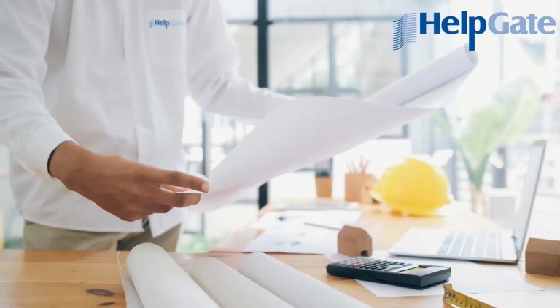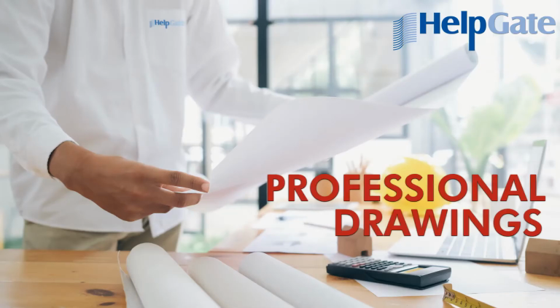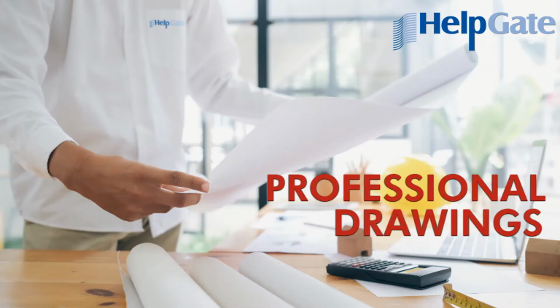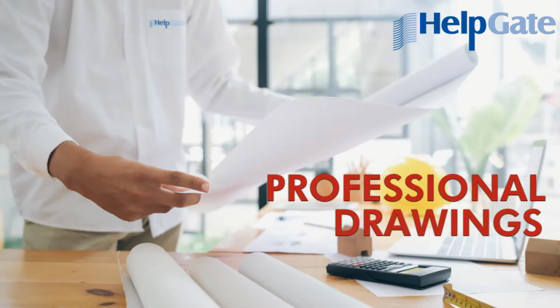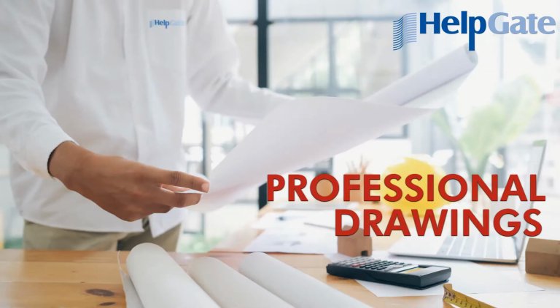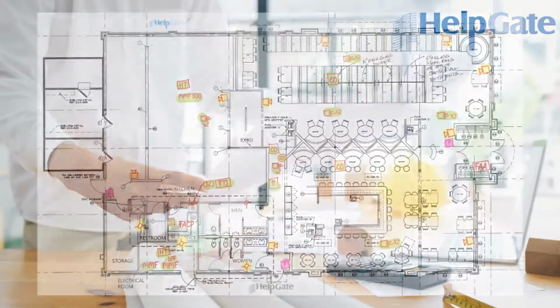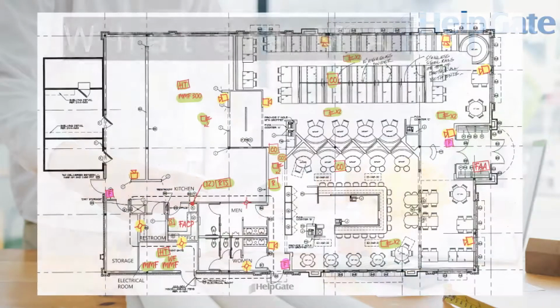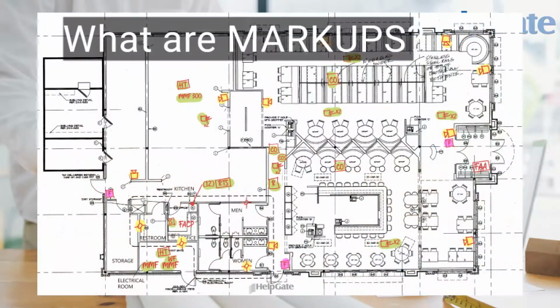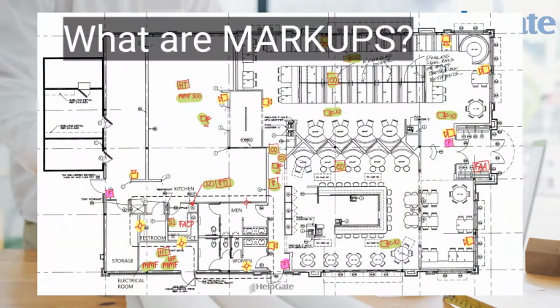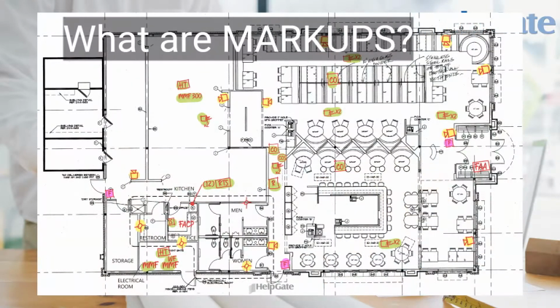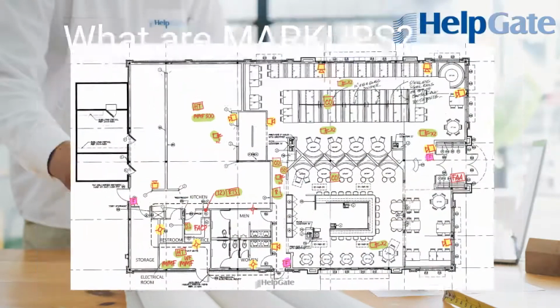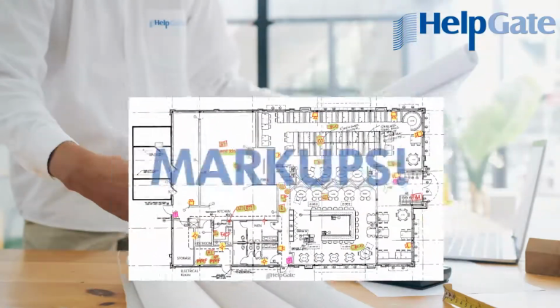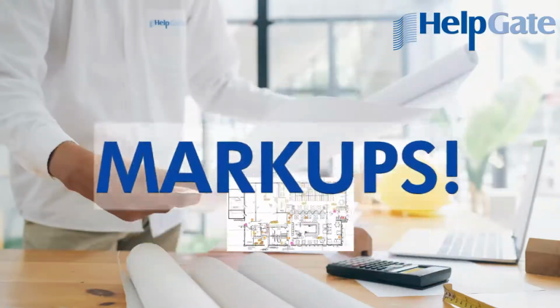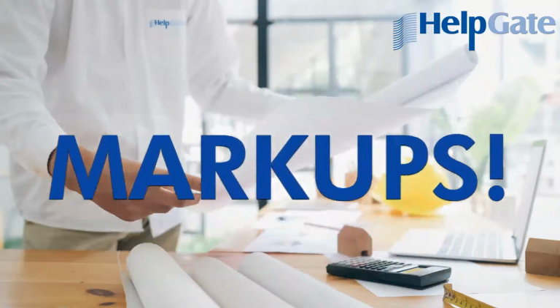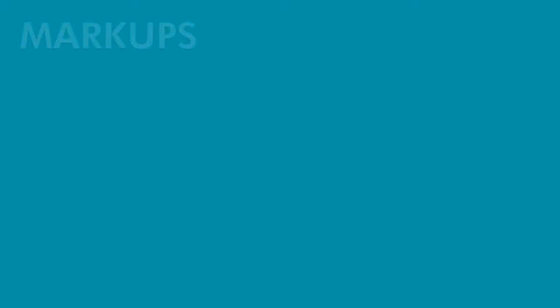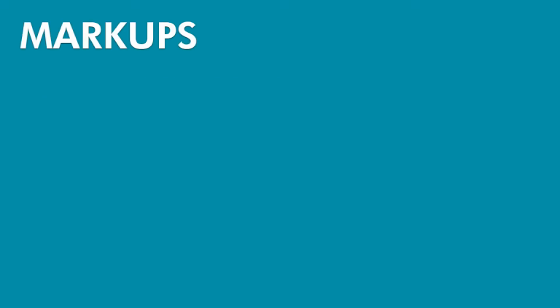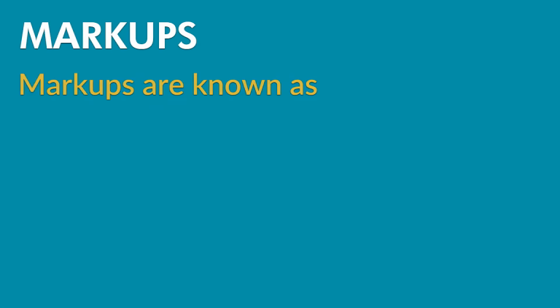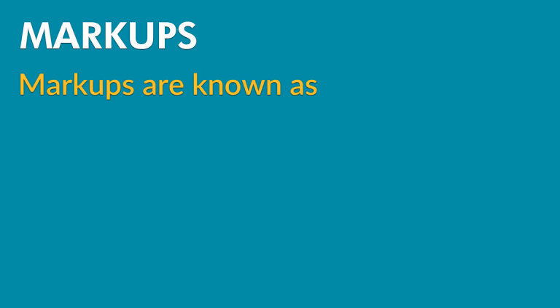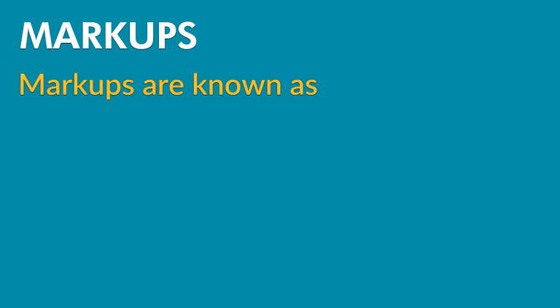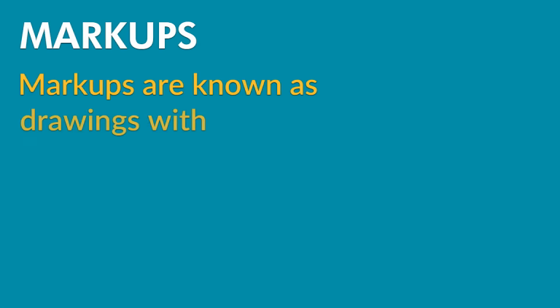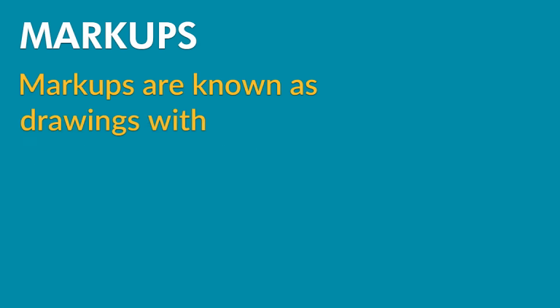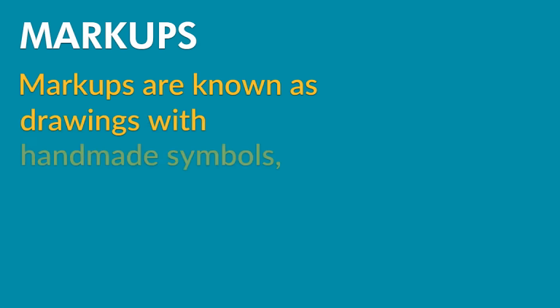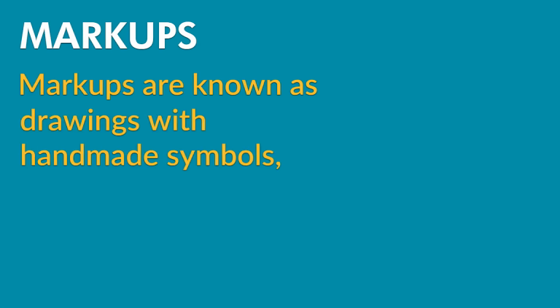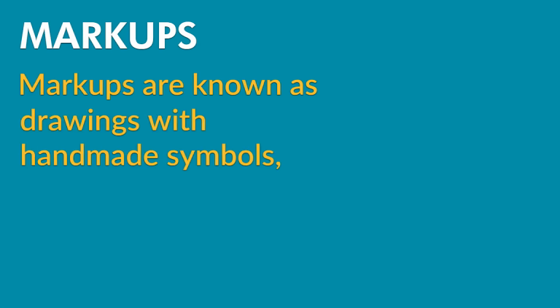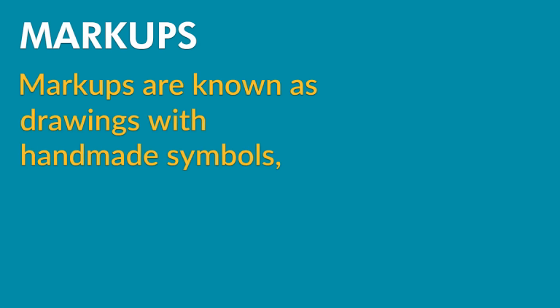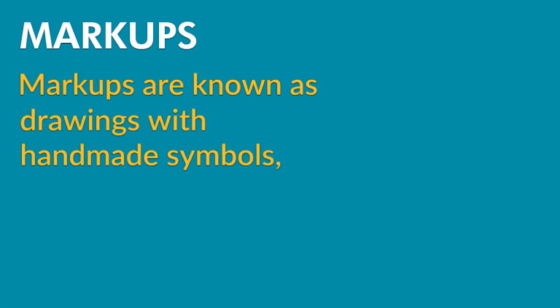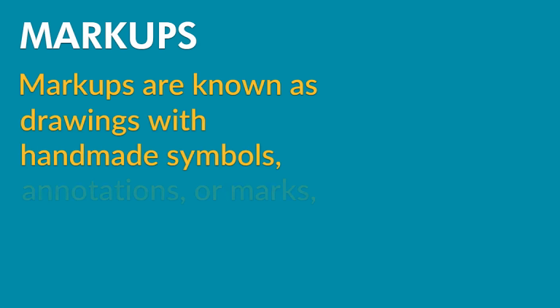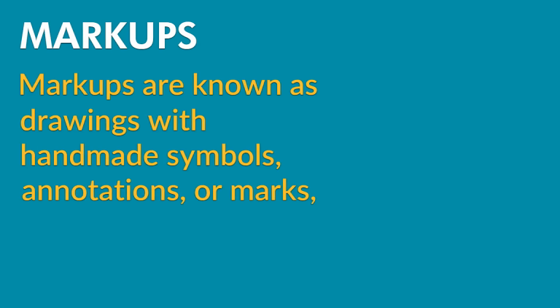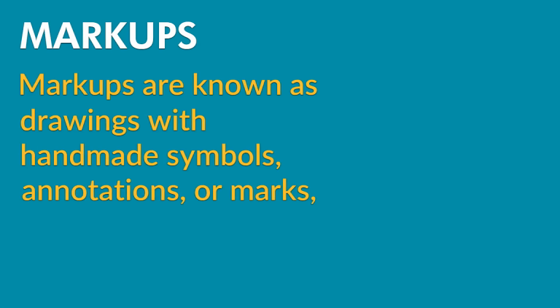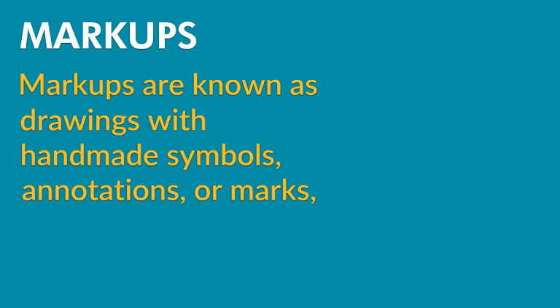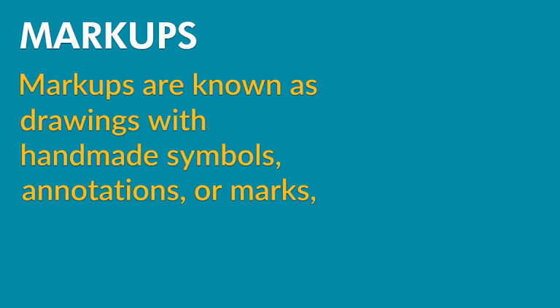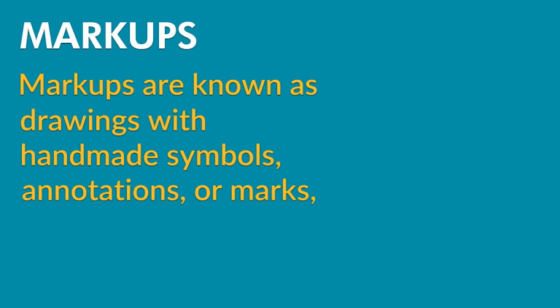Professional drawings start with markups. Markups are known as drawings with handmade symbols, annotations, or marks.